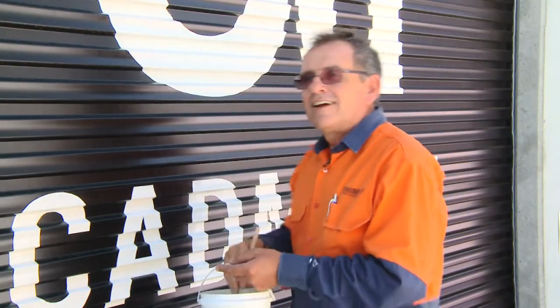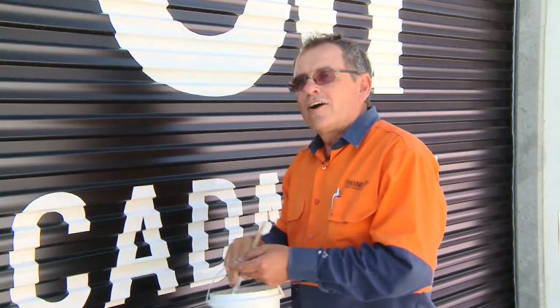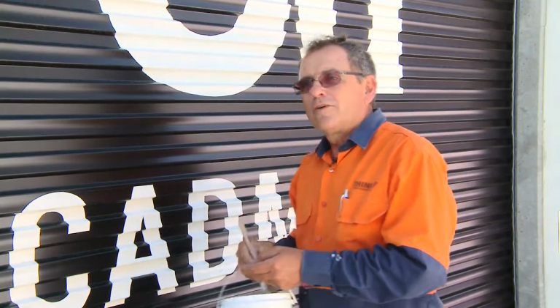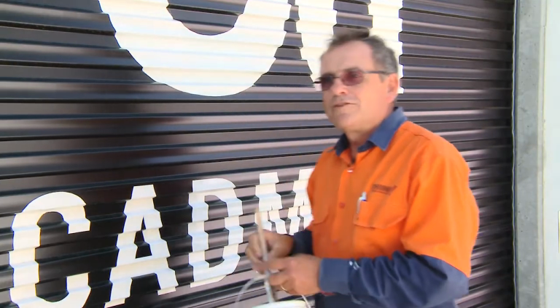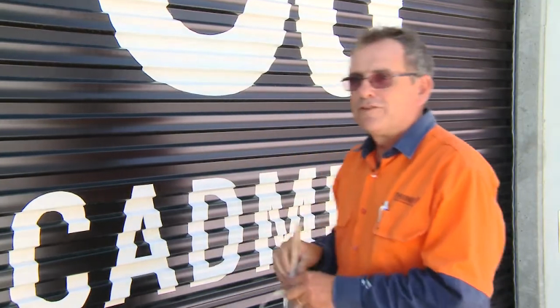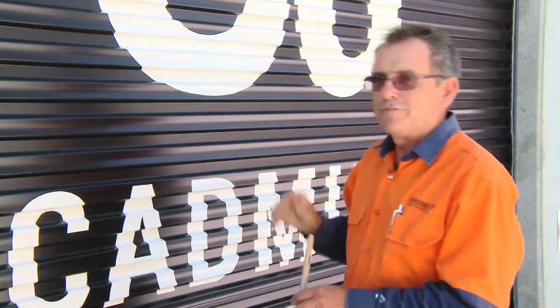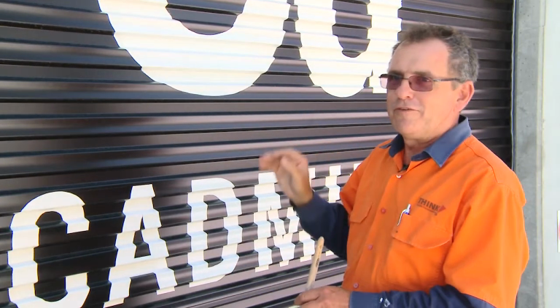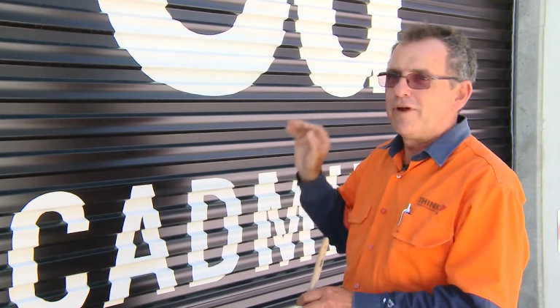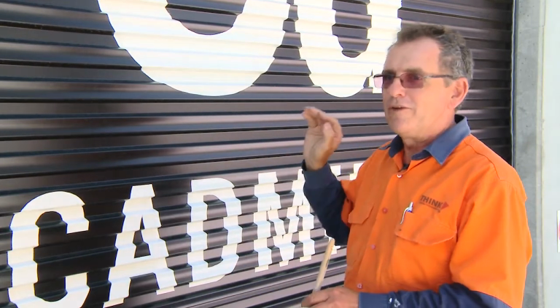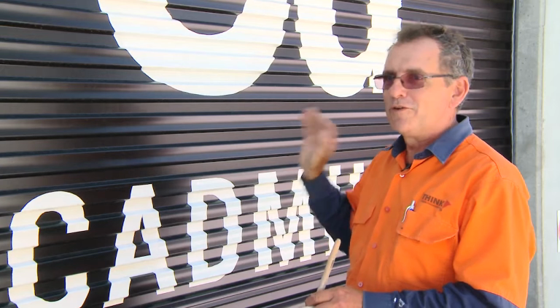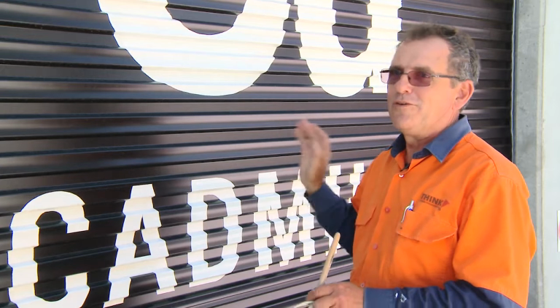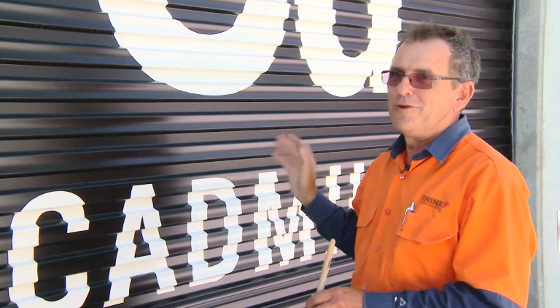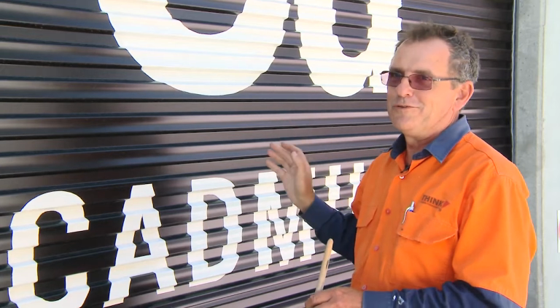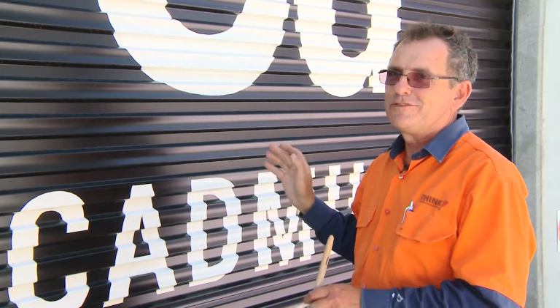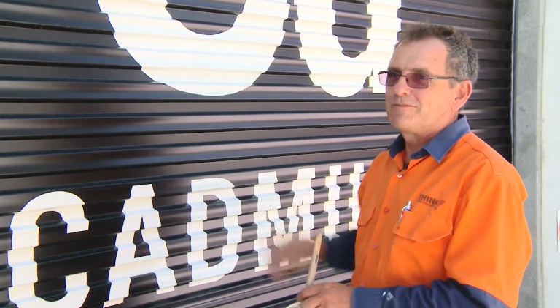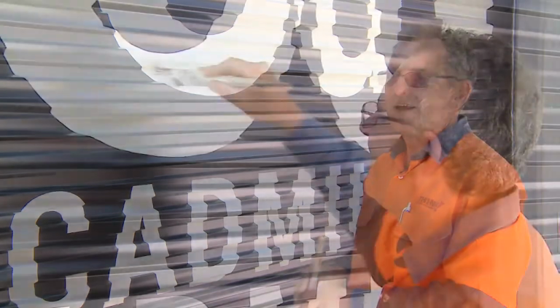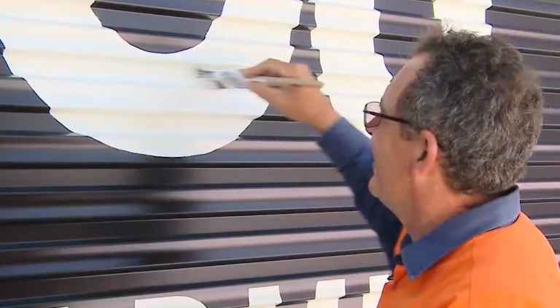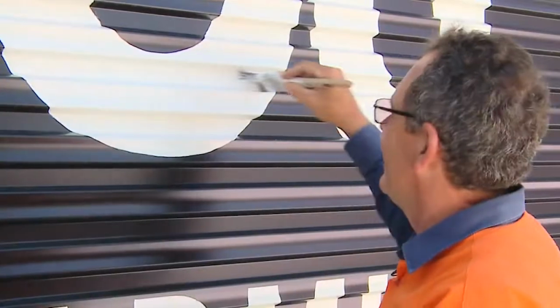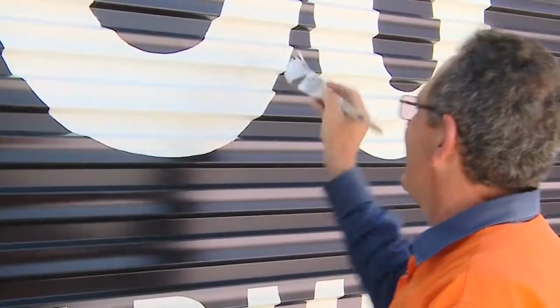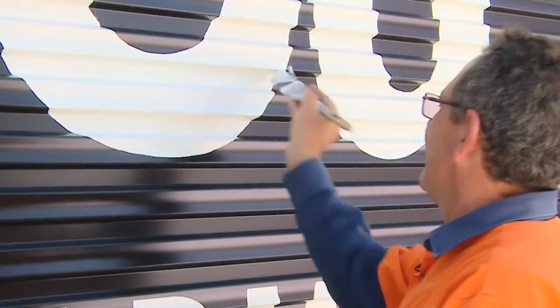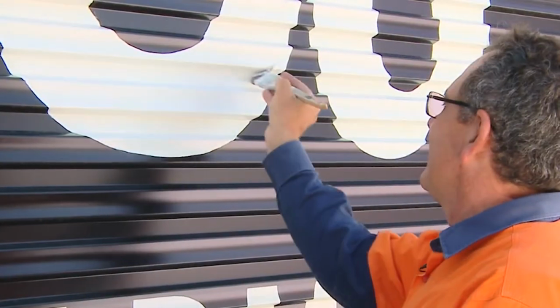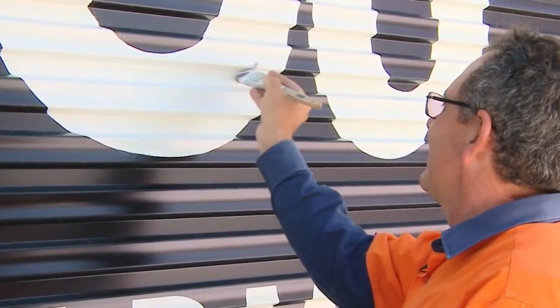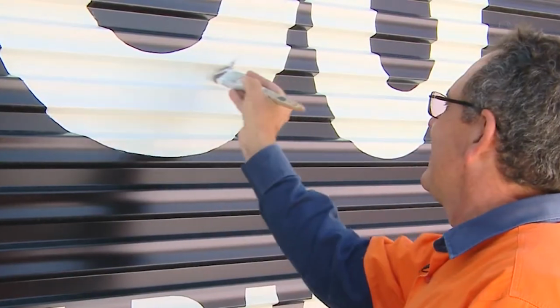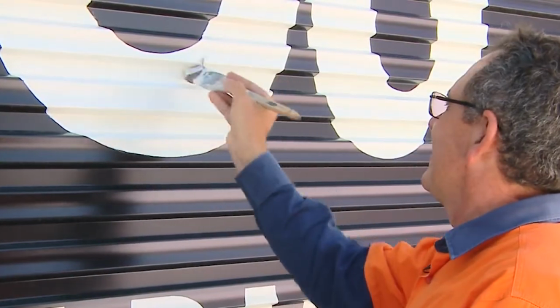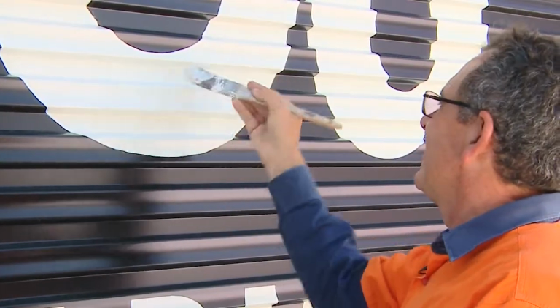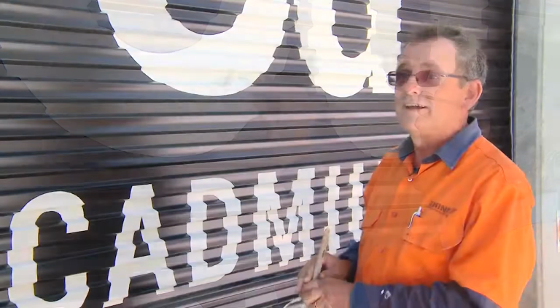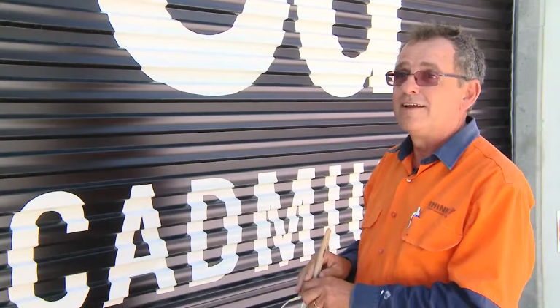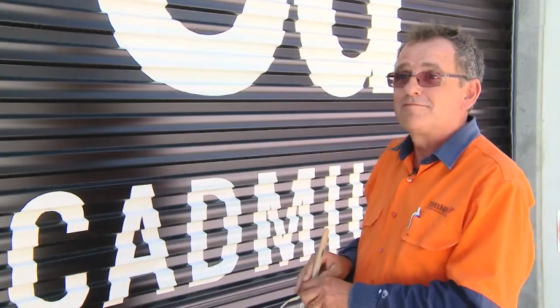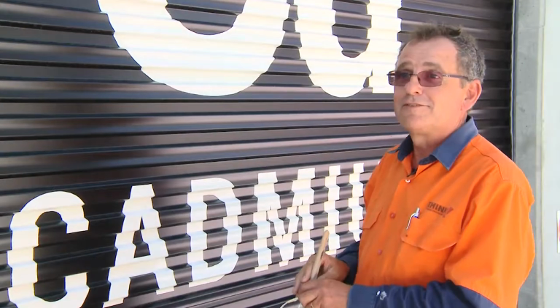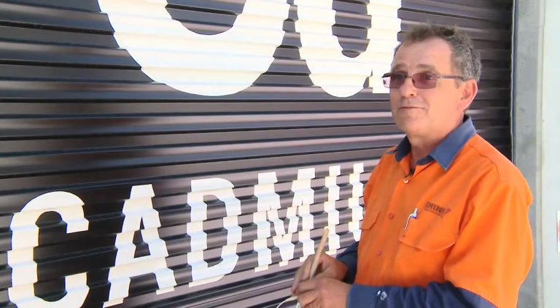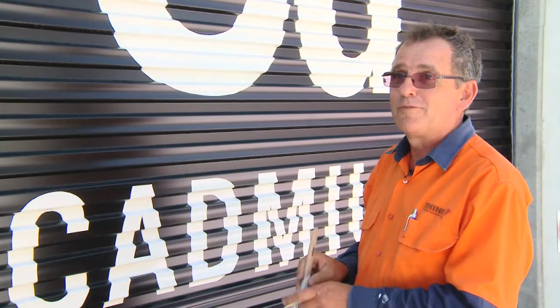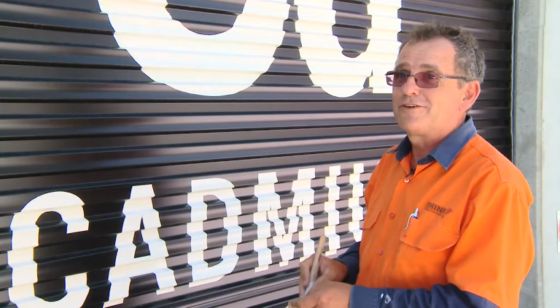I've really enjoyed the experience of painting all of these roller doors. I liked the project so much I decided to buy one myself.